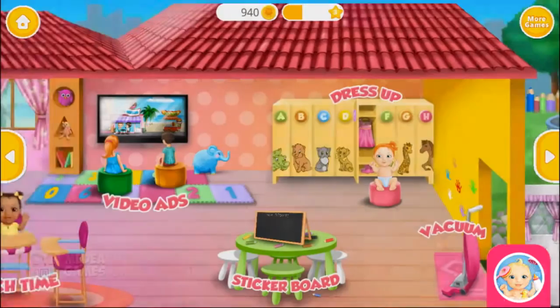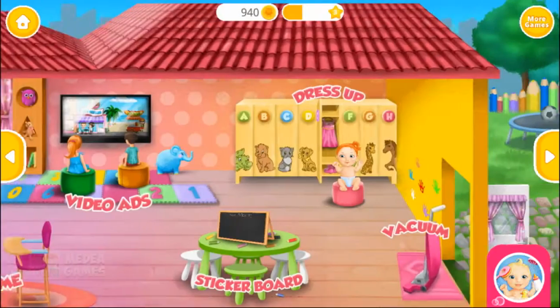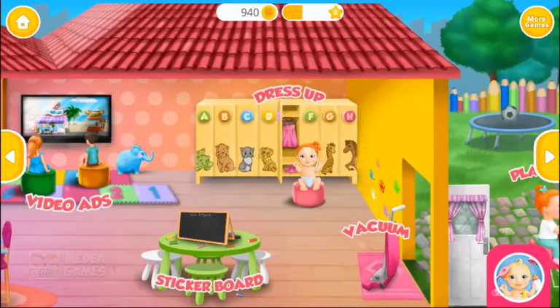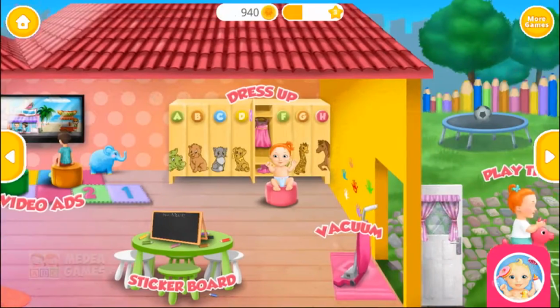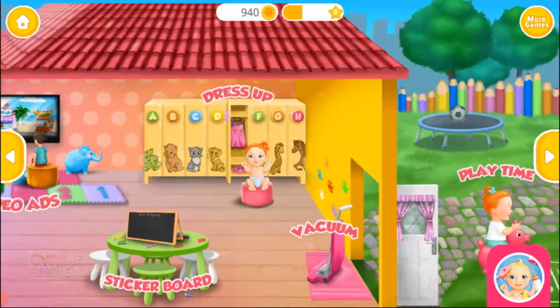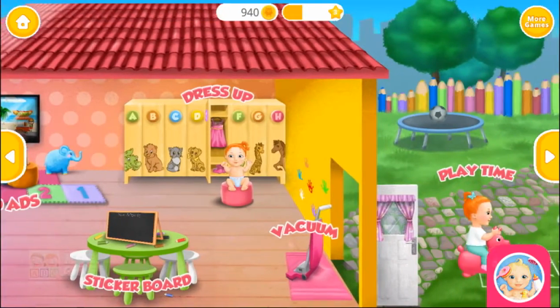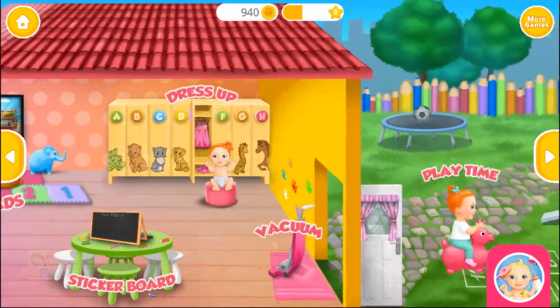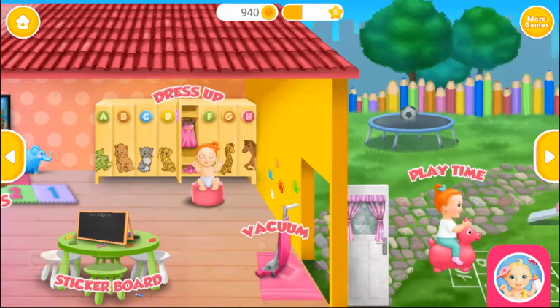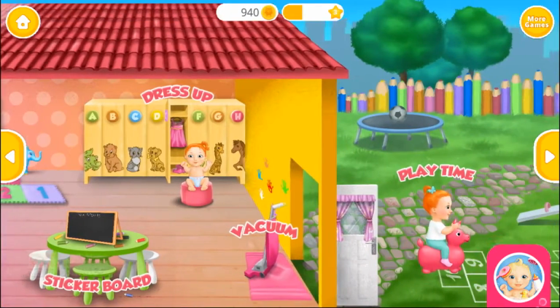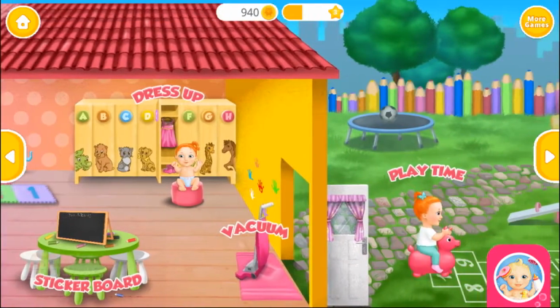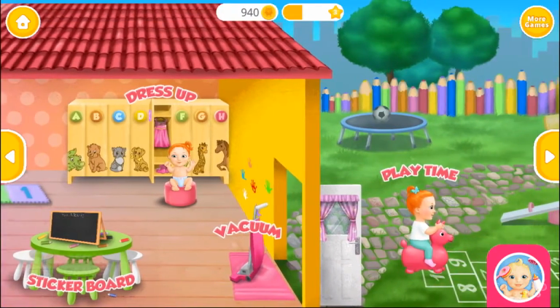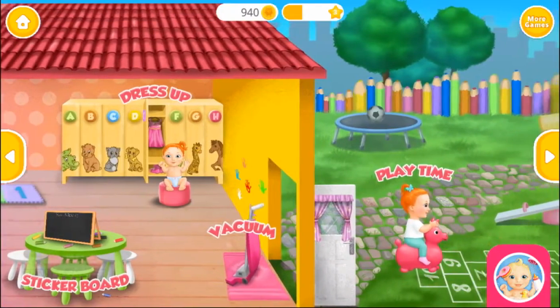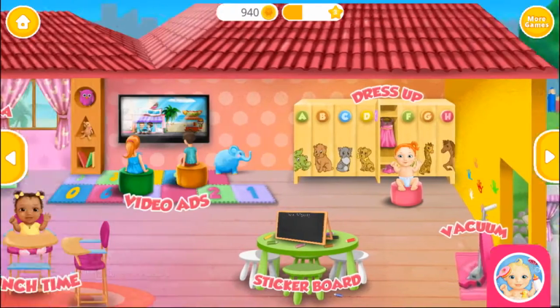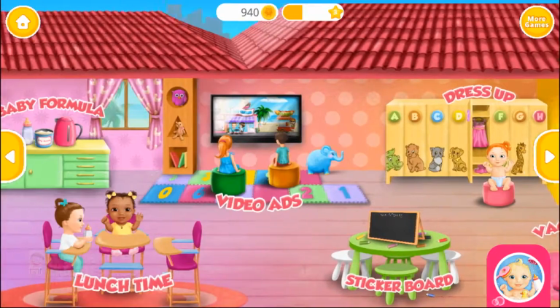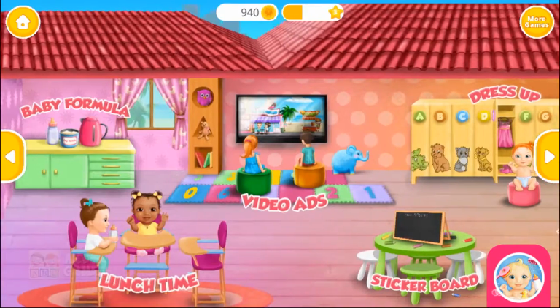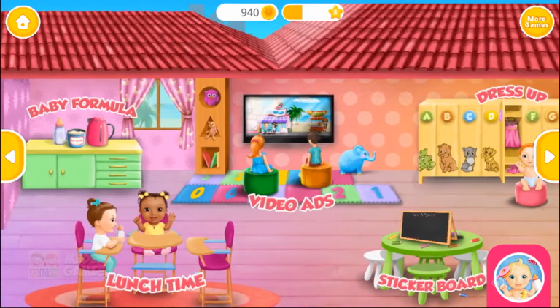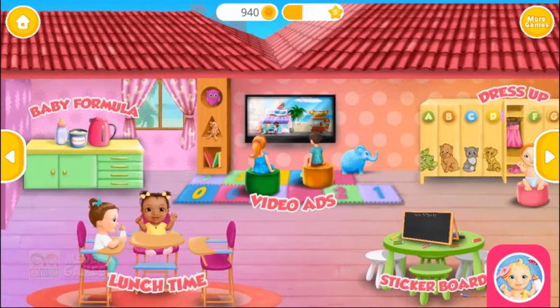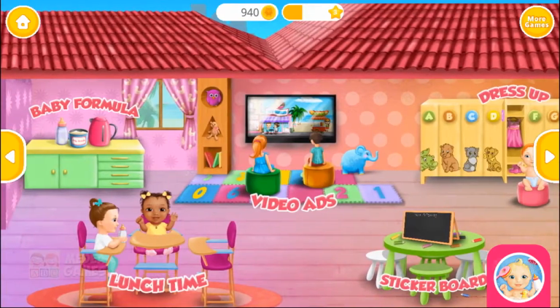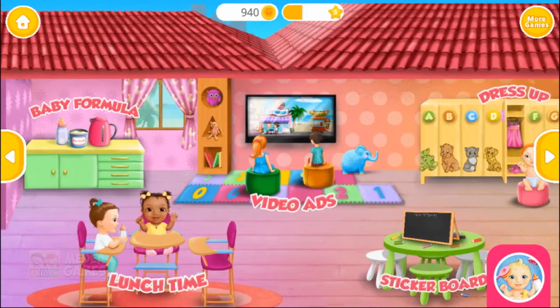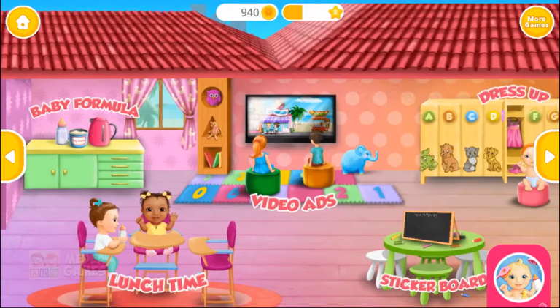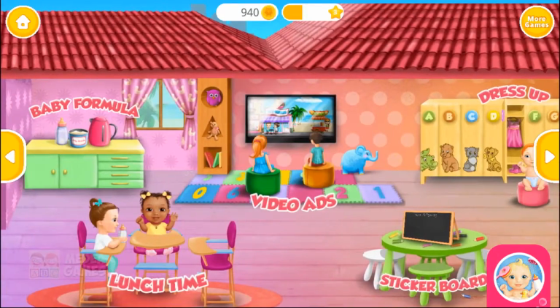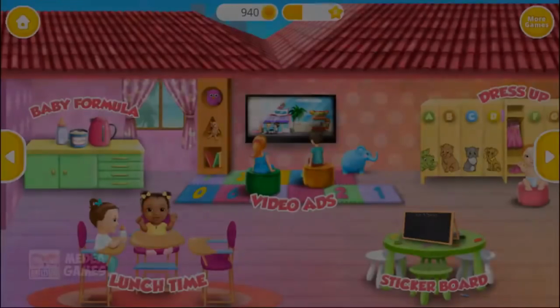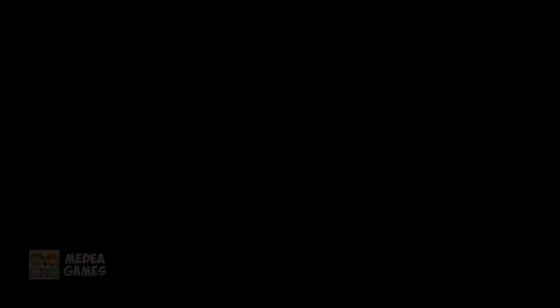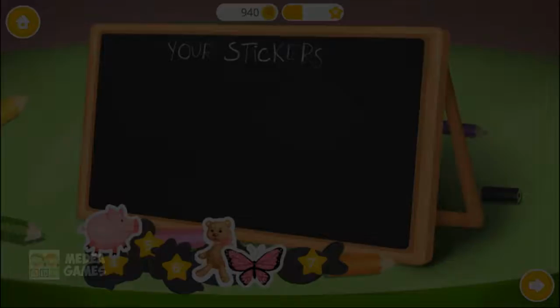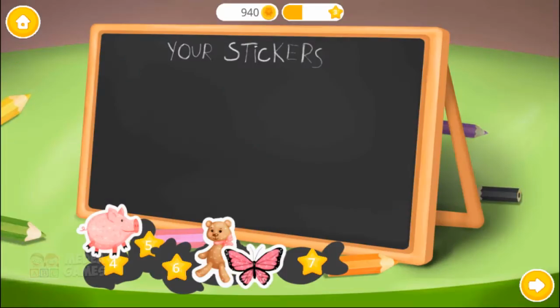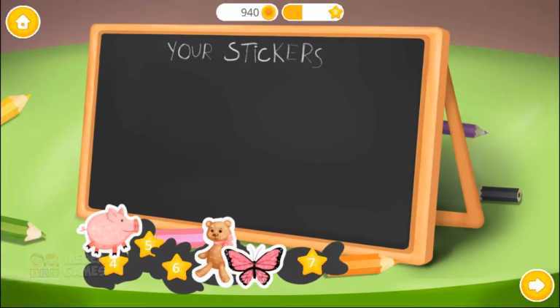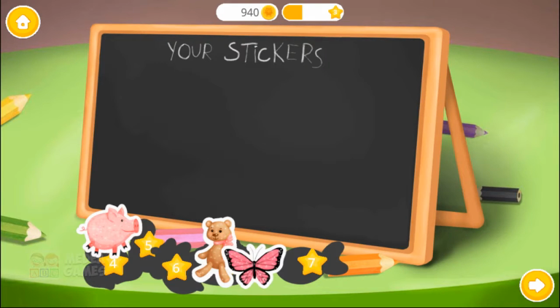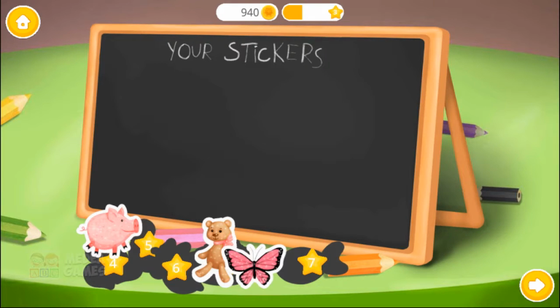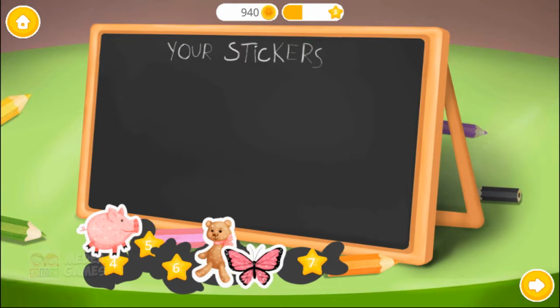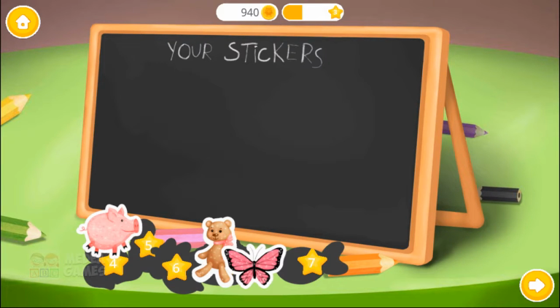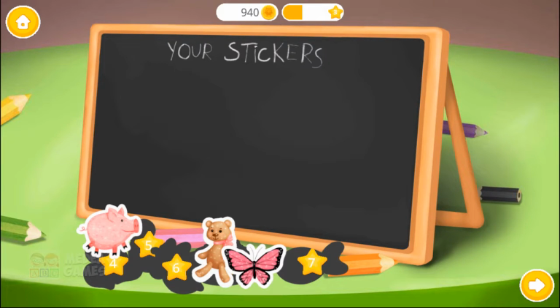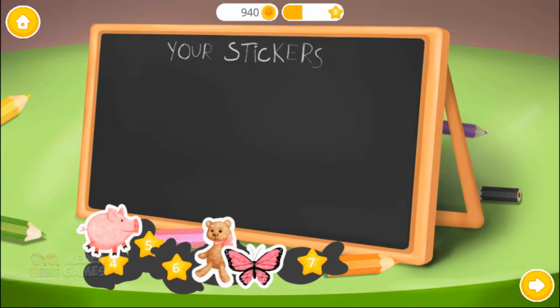Welcome to the kindergarten! Collect your stickers!